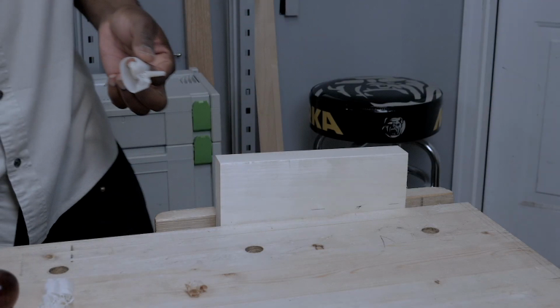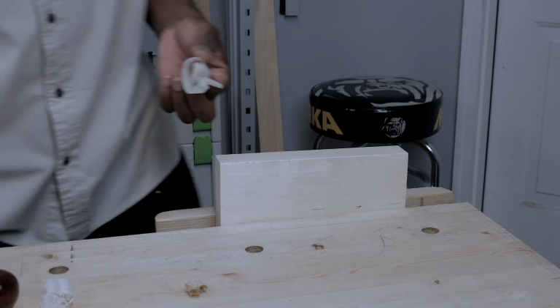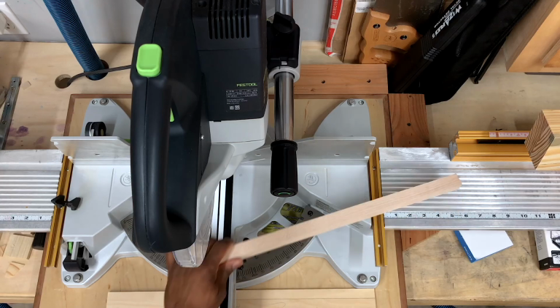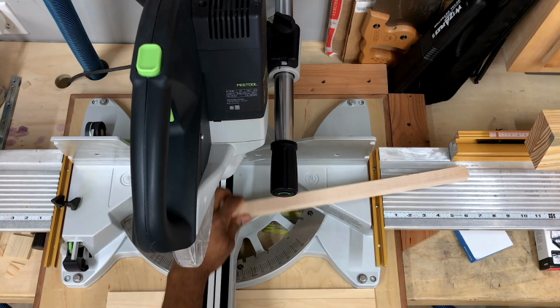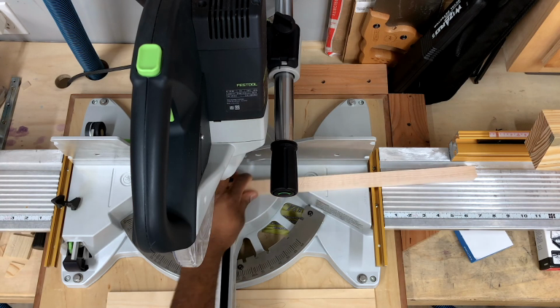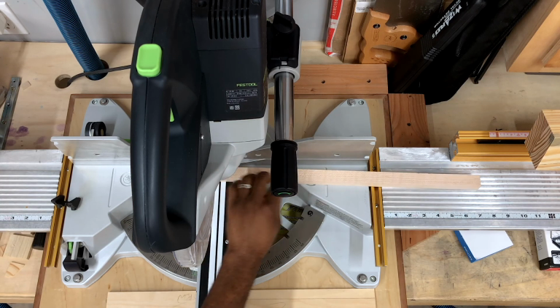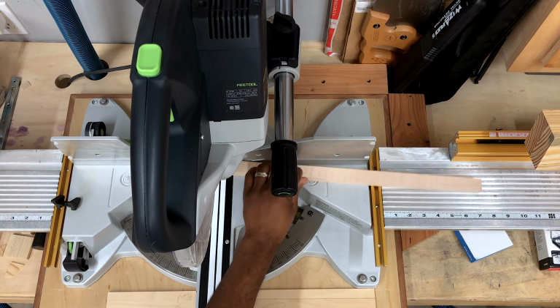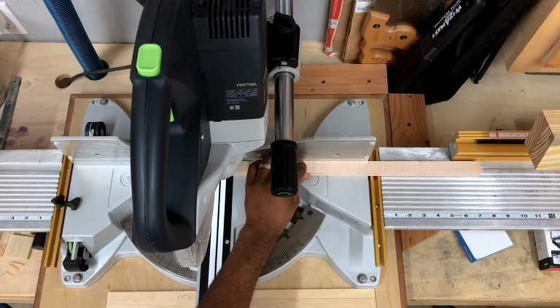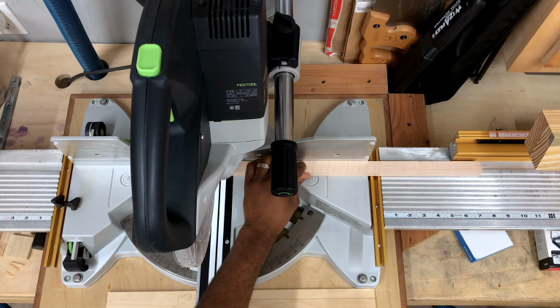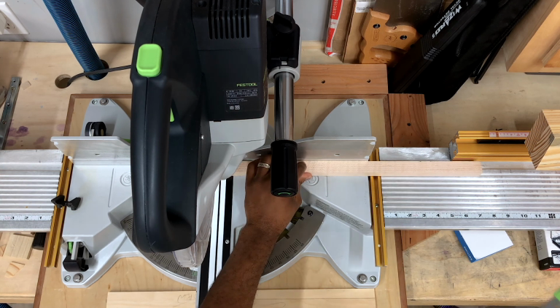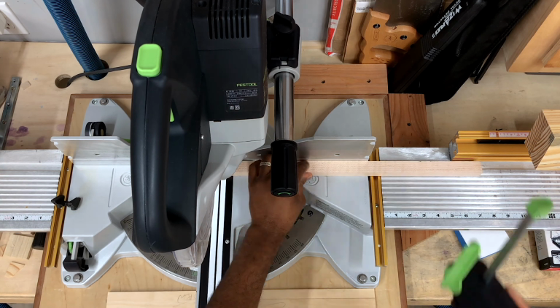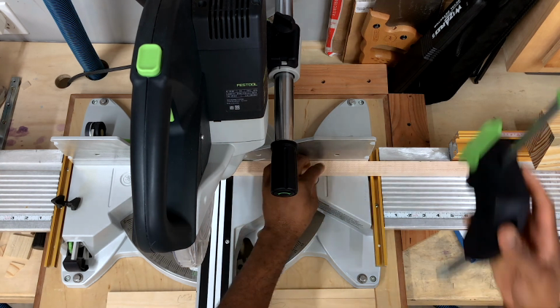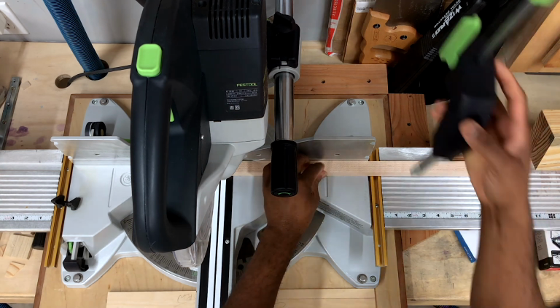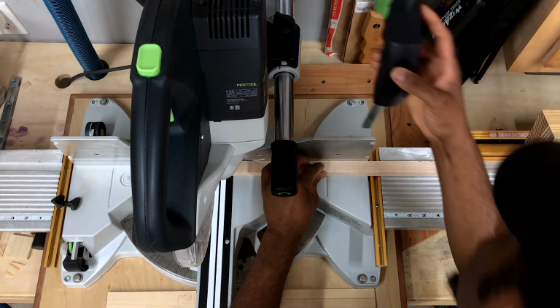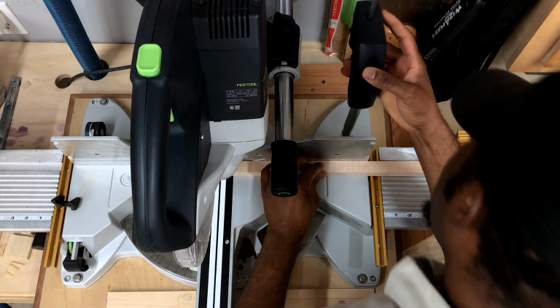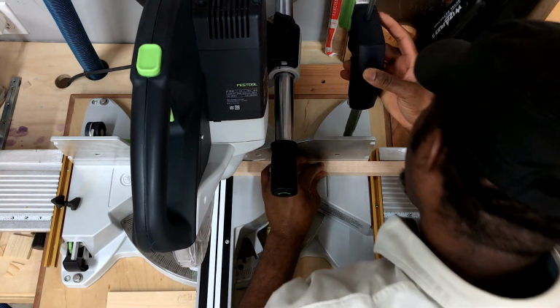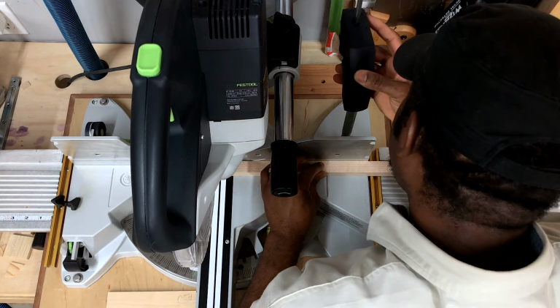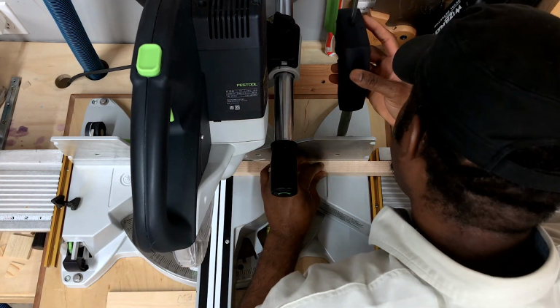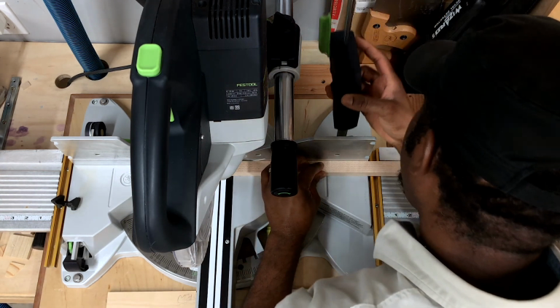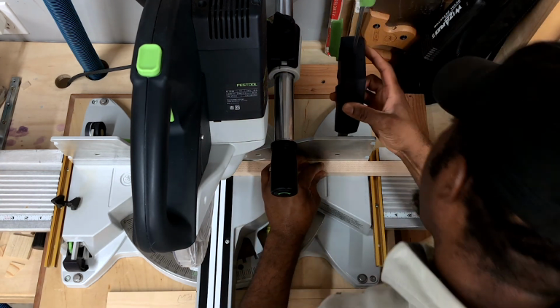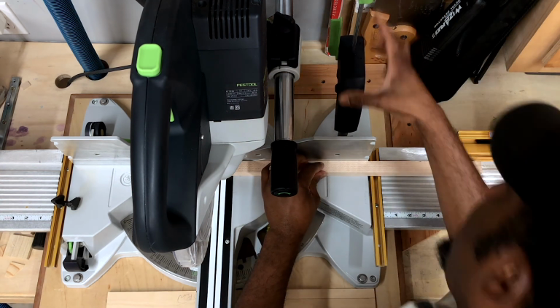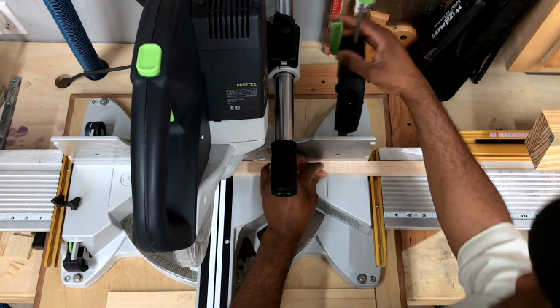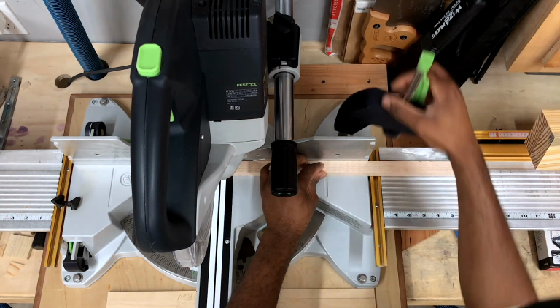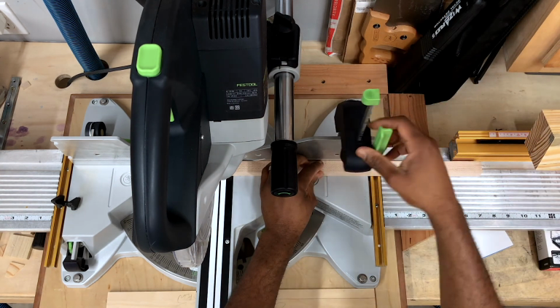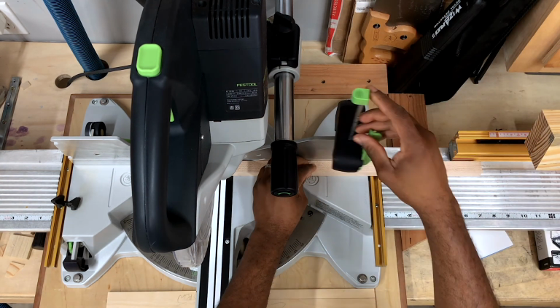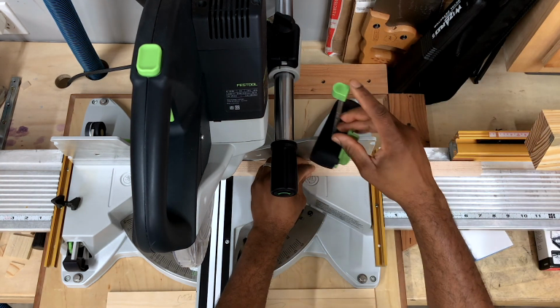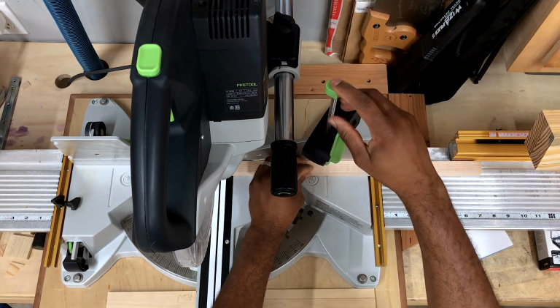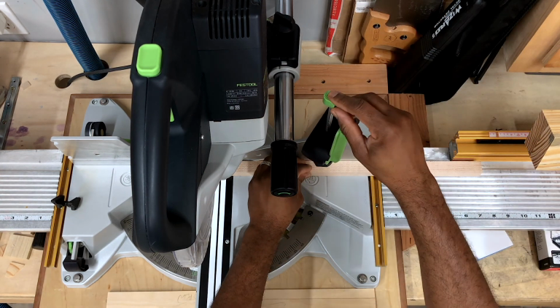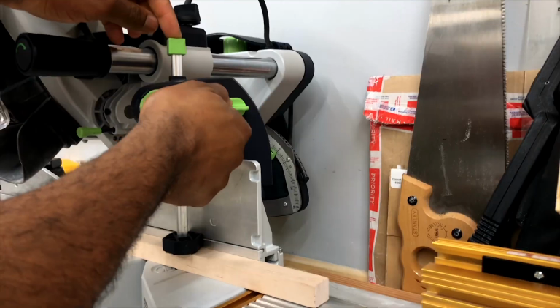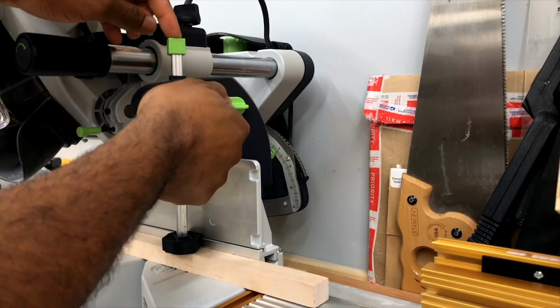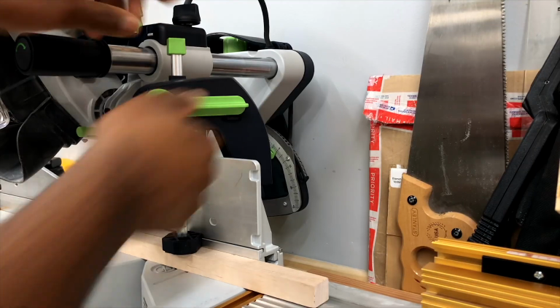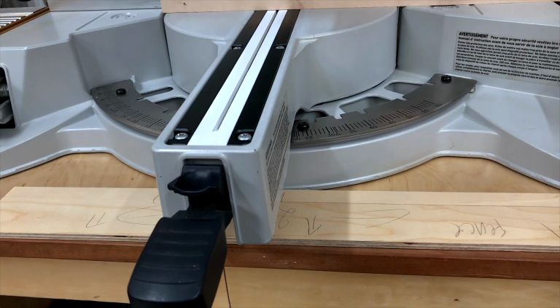I like the Capex included hold down clamp. It engages and releases quickly, yet it holds down securely.